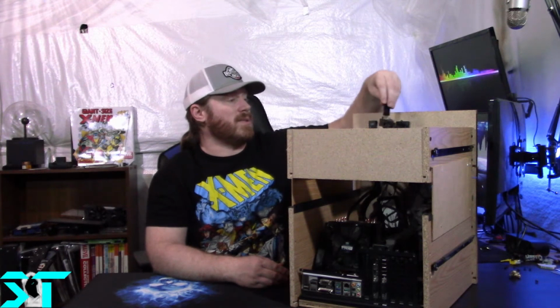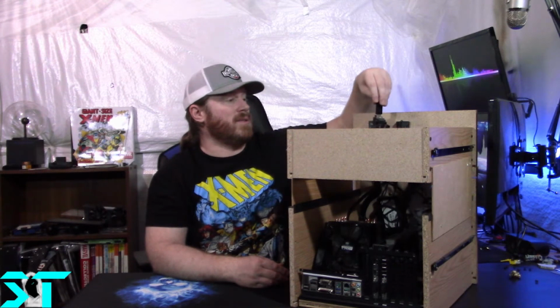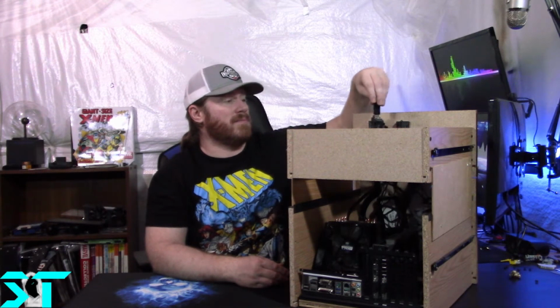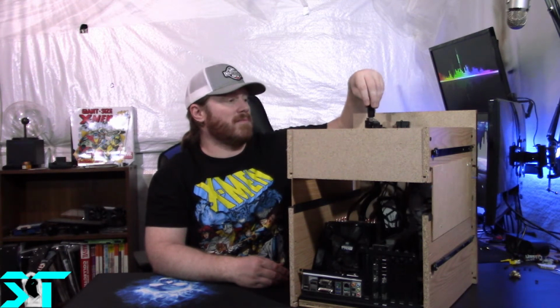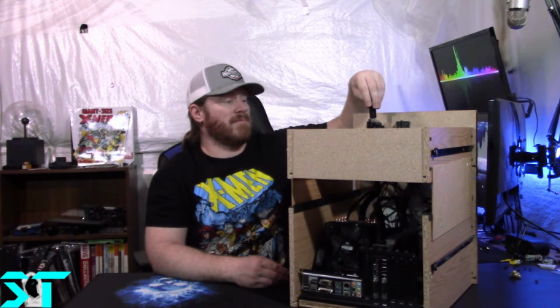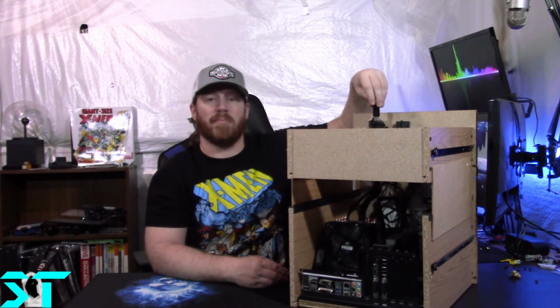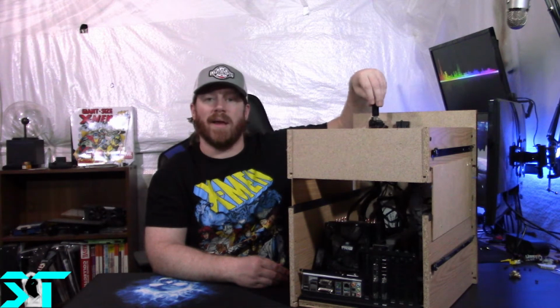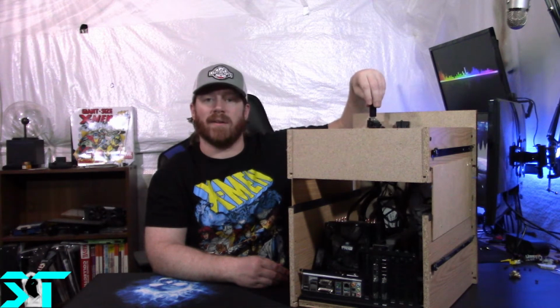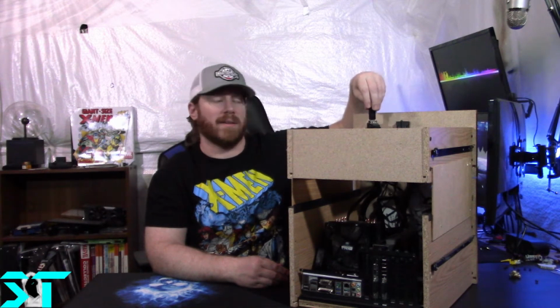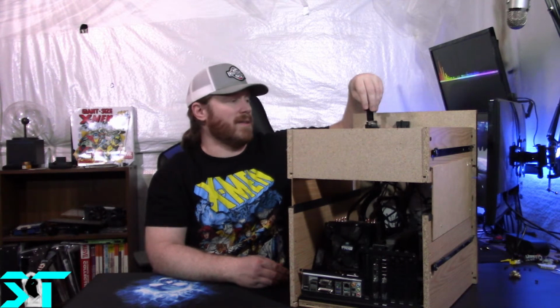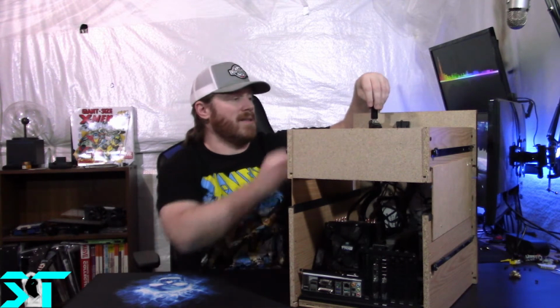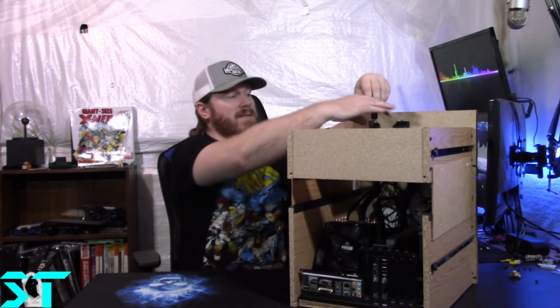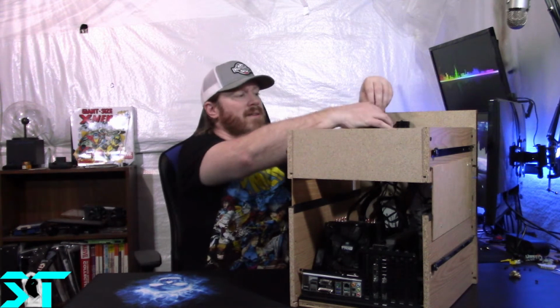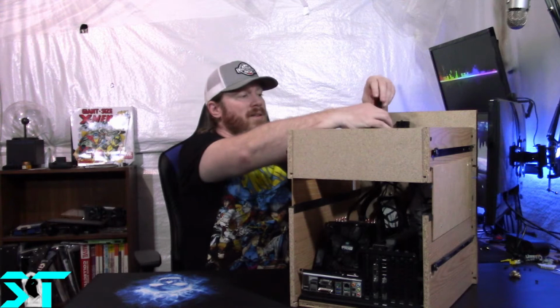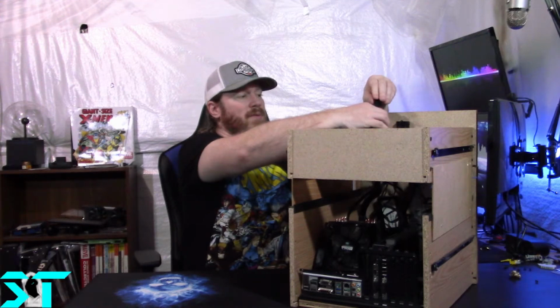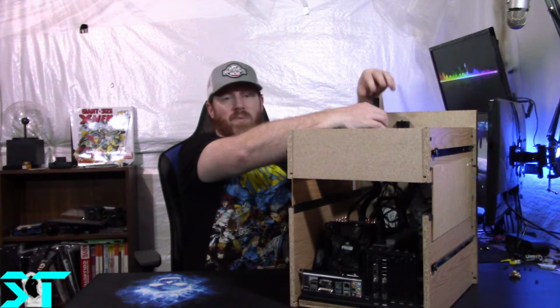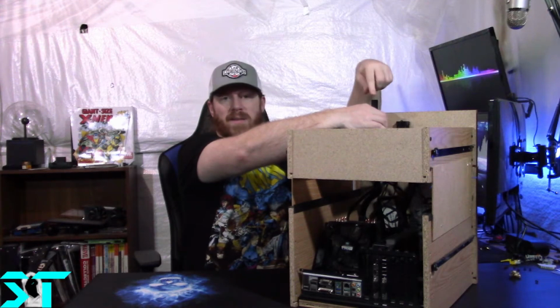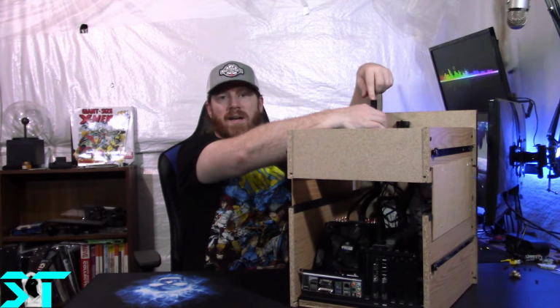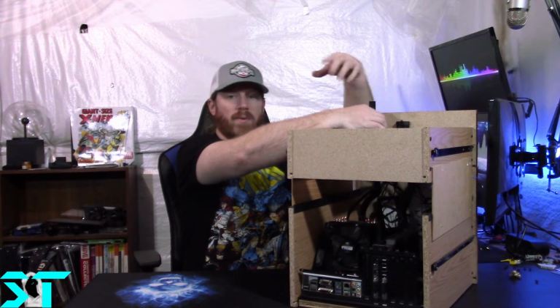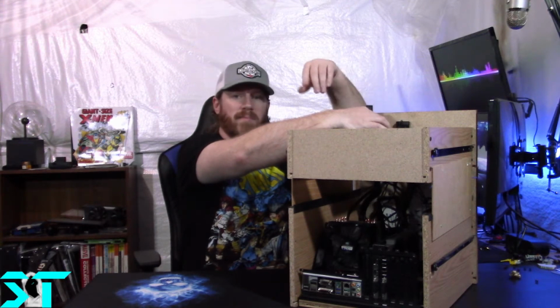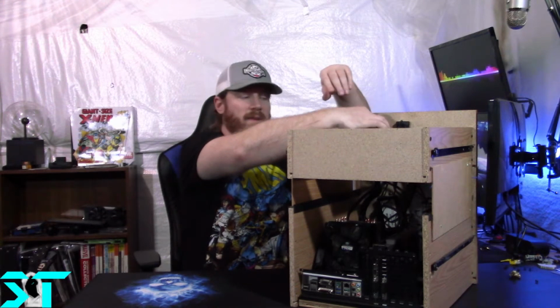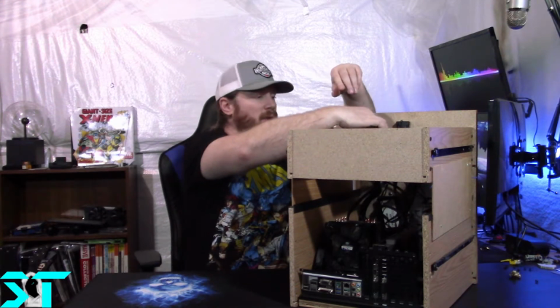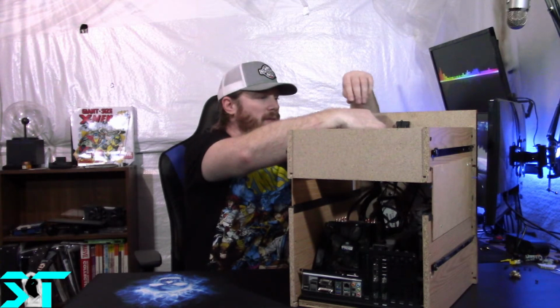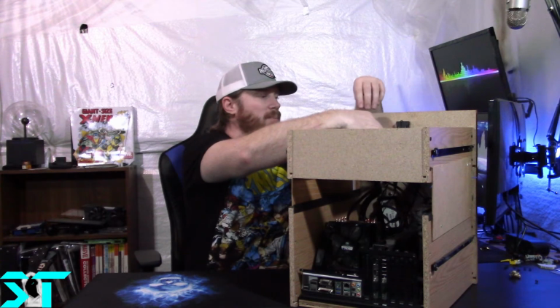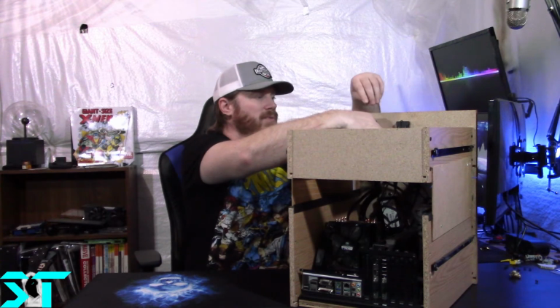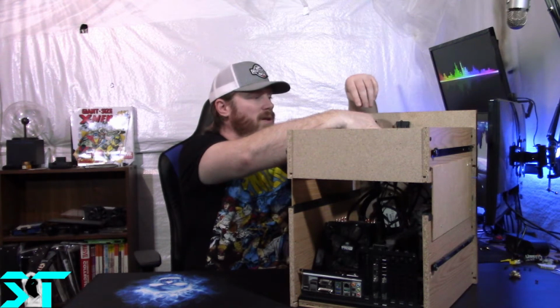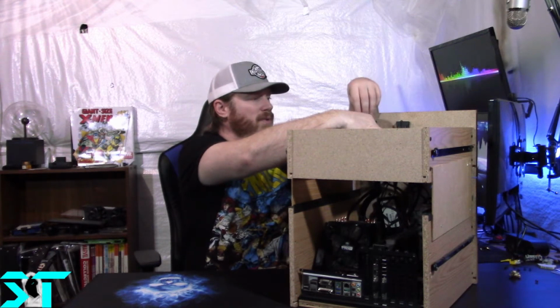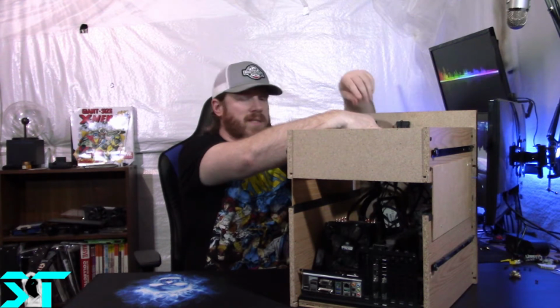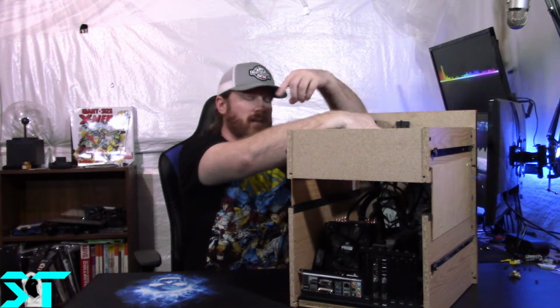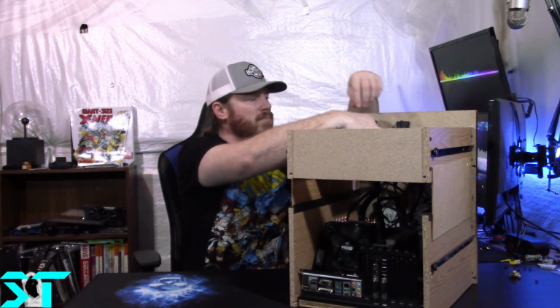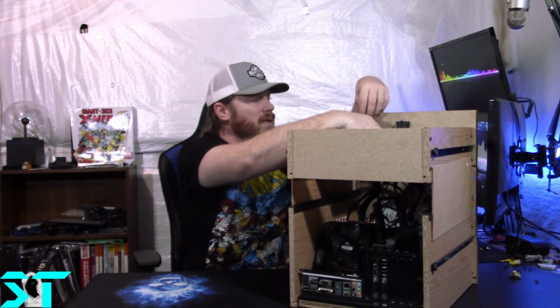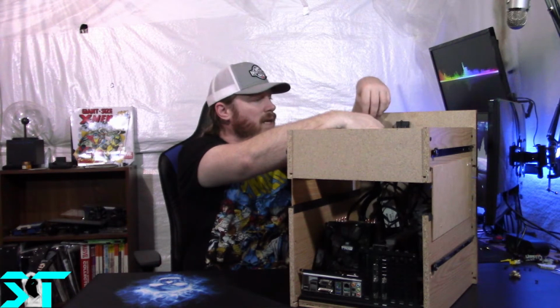The last thing I plugged in was the front panel connector. The wireless audio receiver — we did a video on that previously, I'll link that.